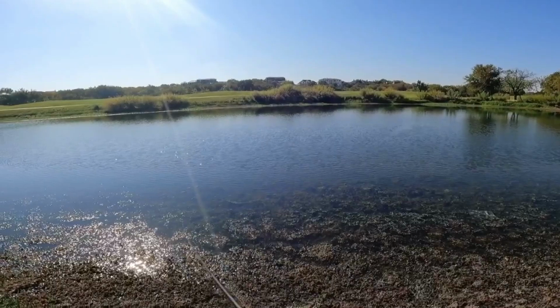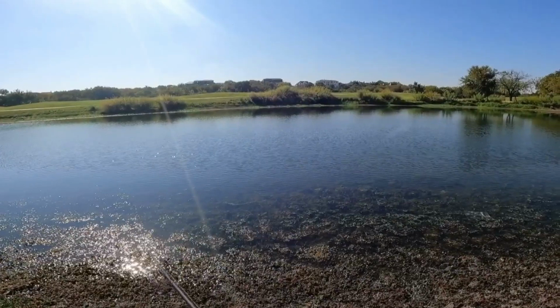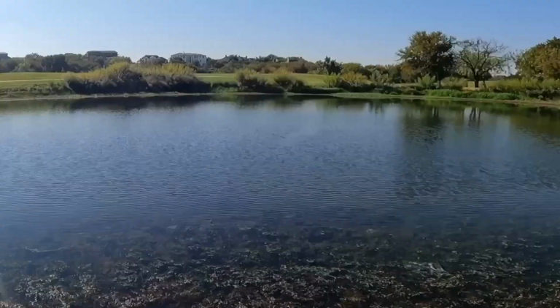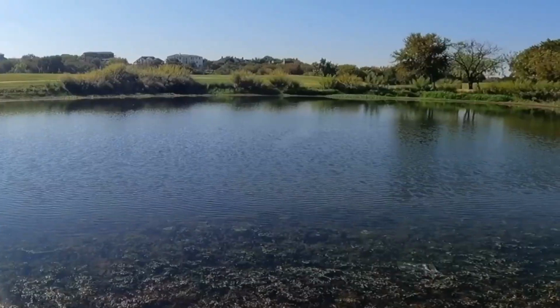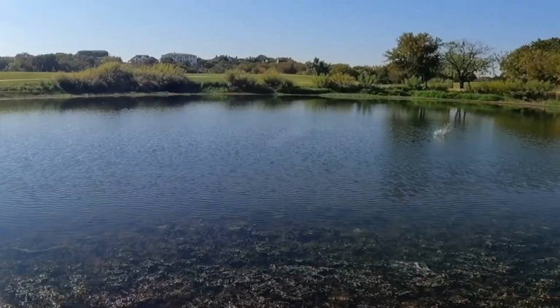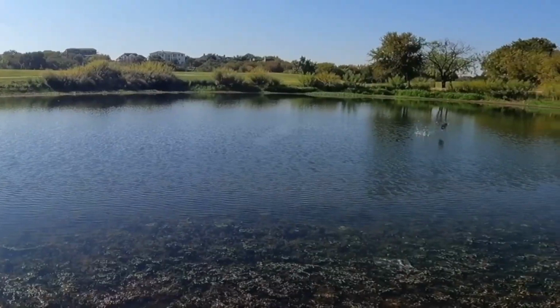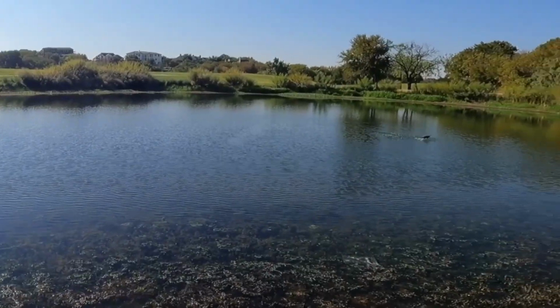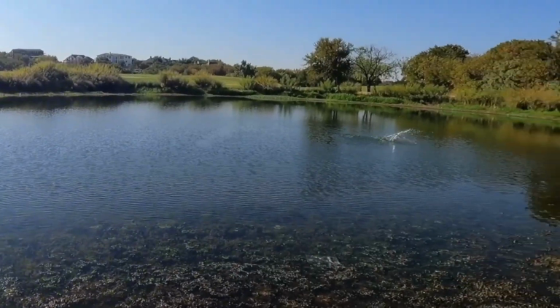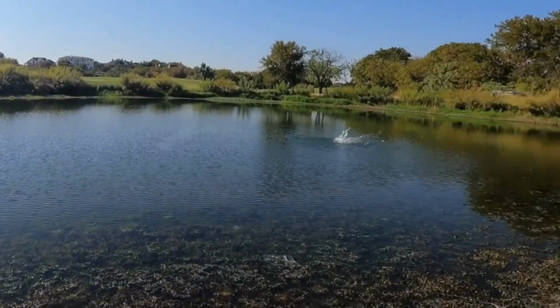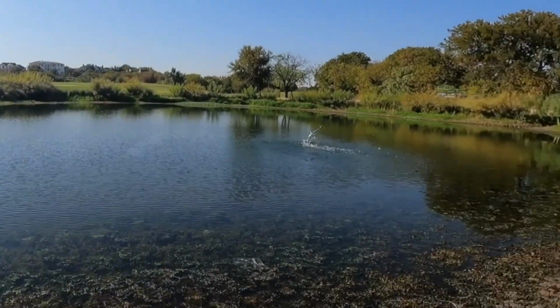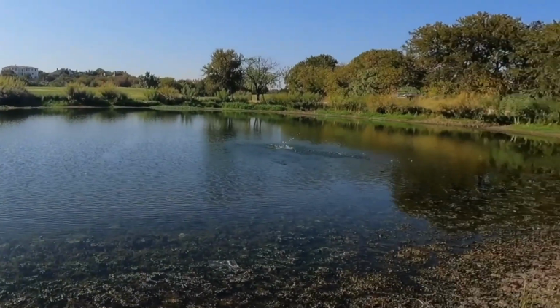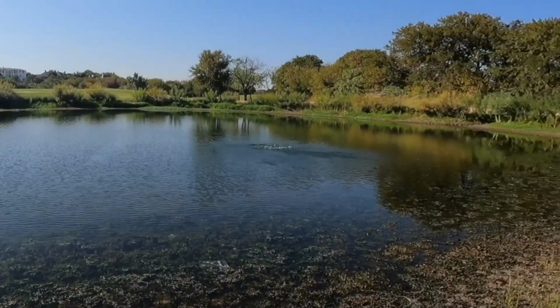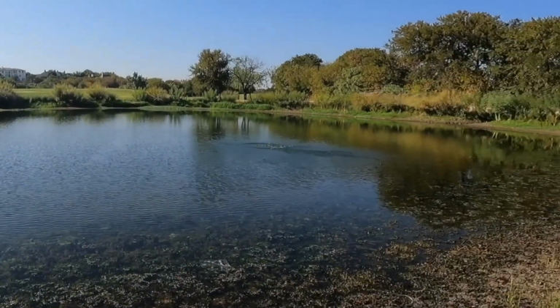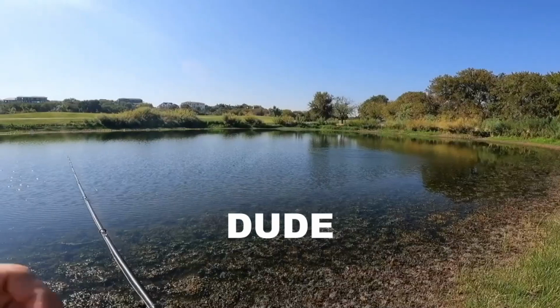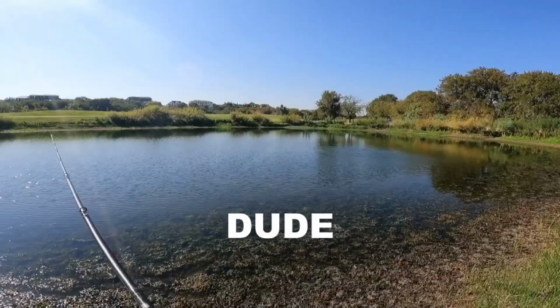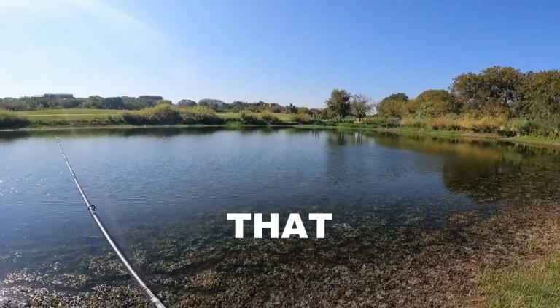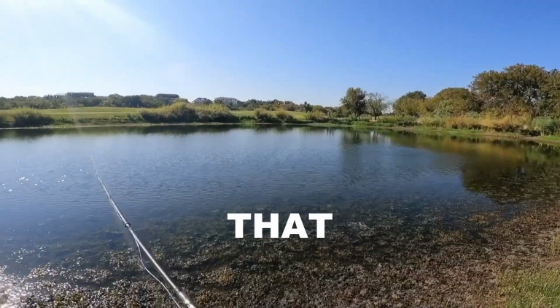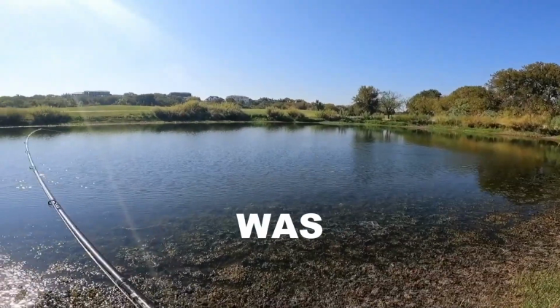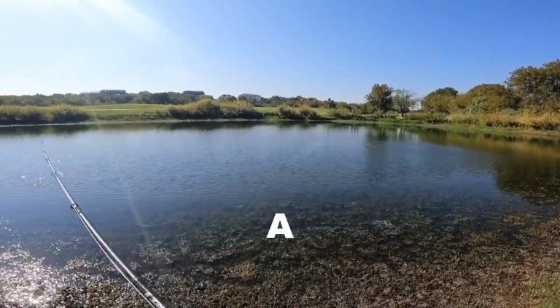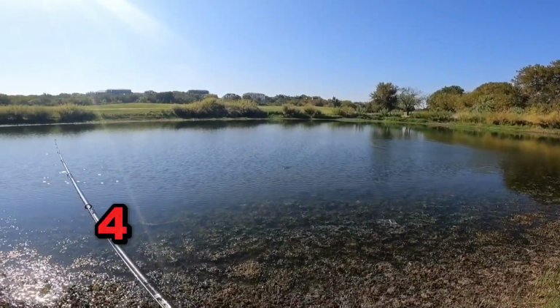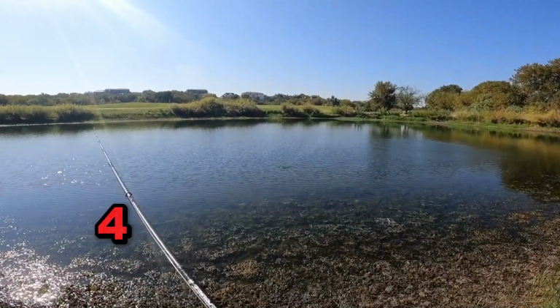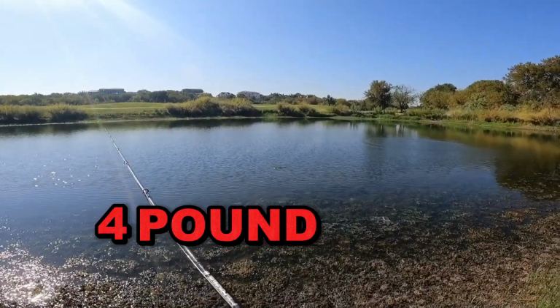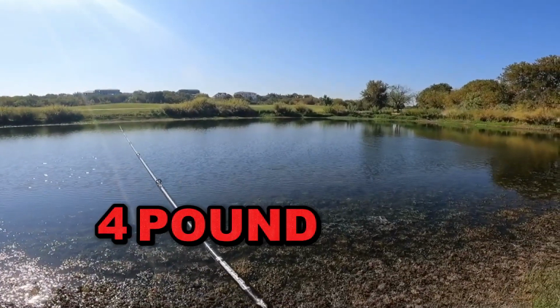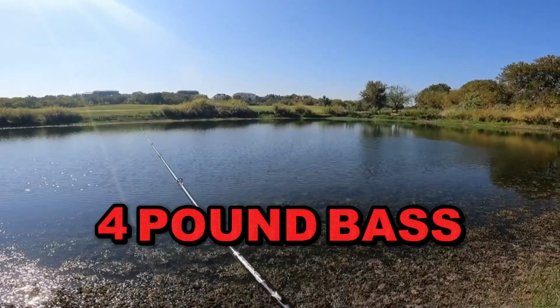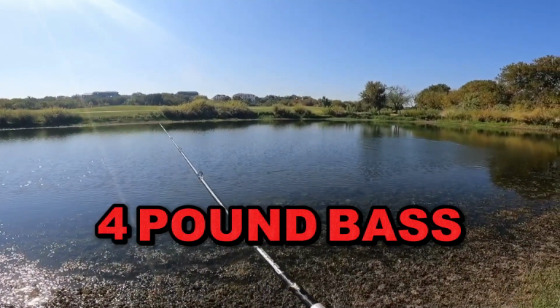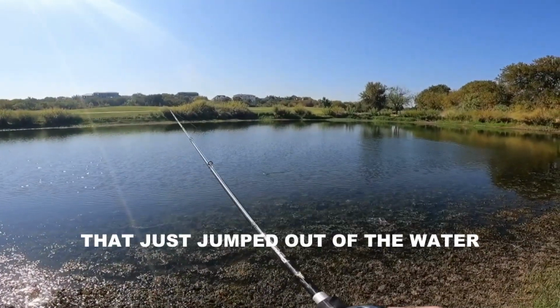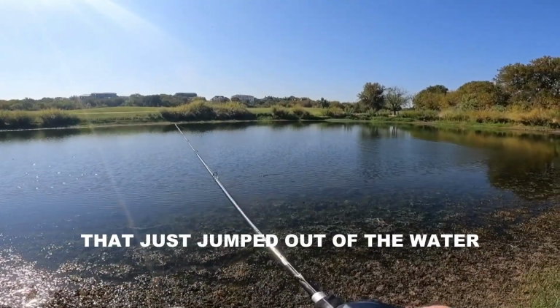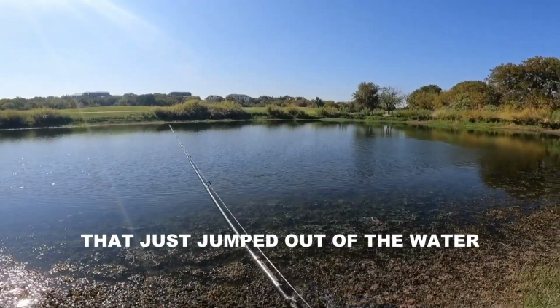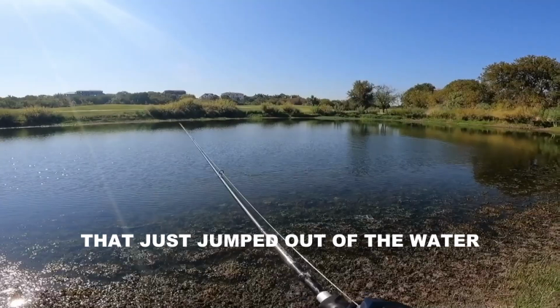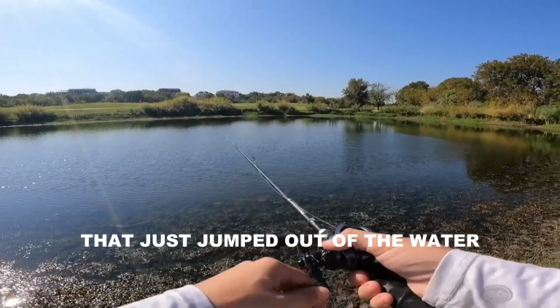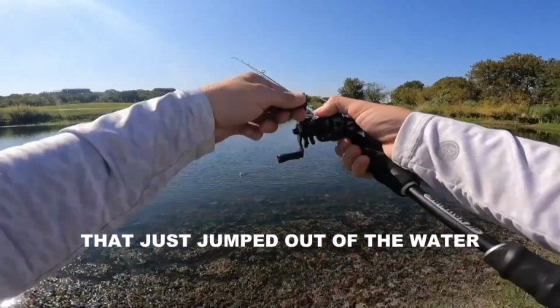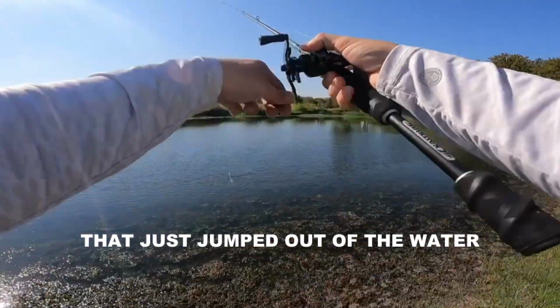Try to hit it with some... dude, that was like a four pound bass that just jumped out of the water.